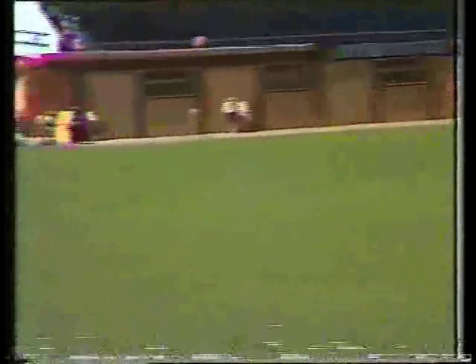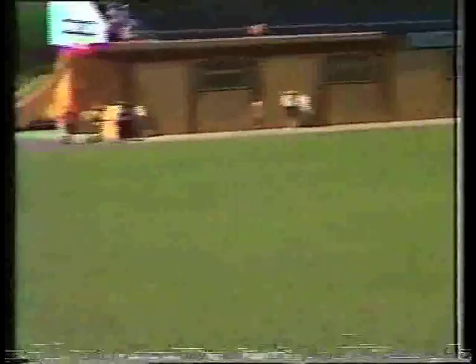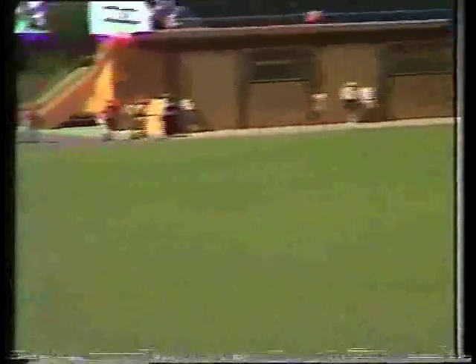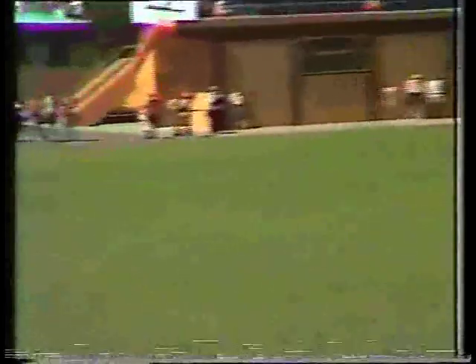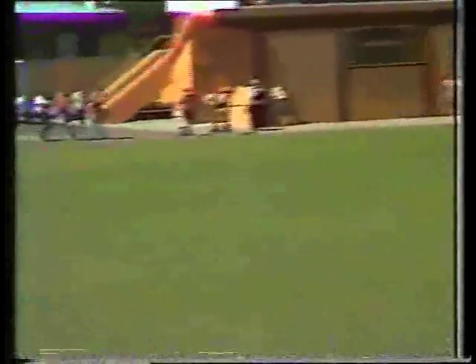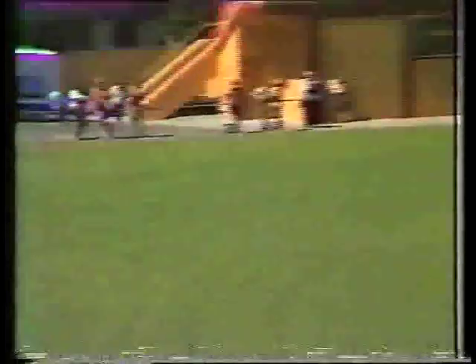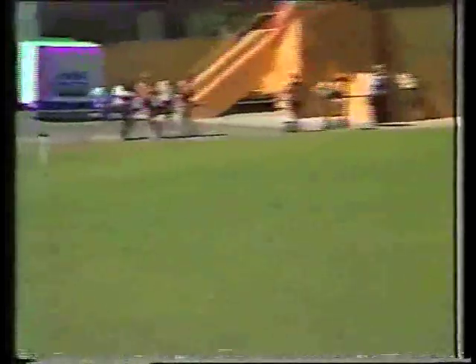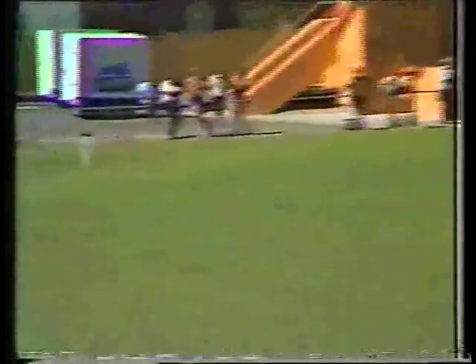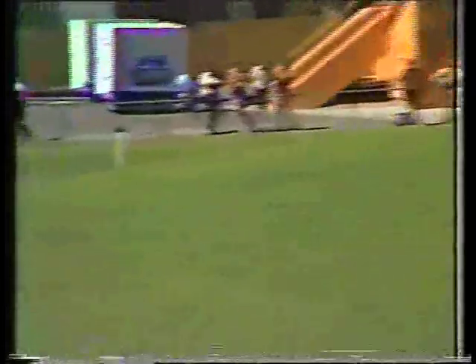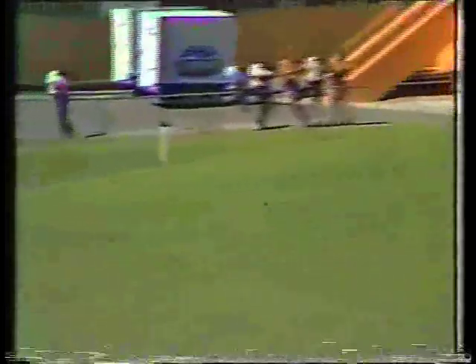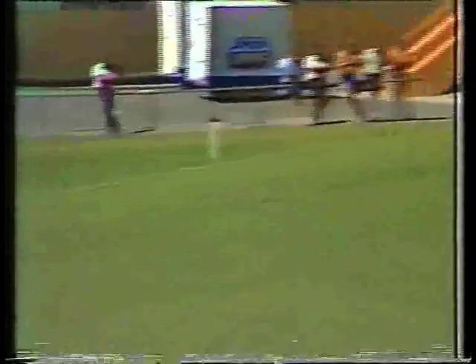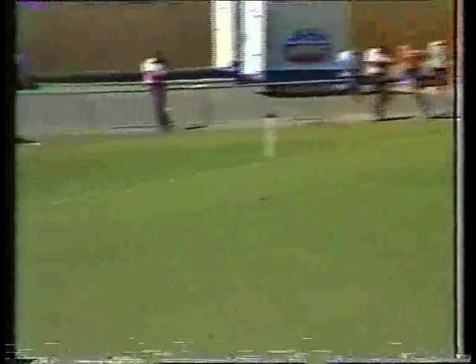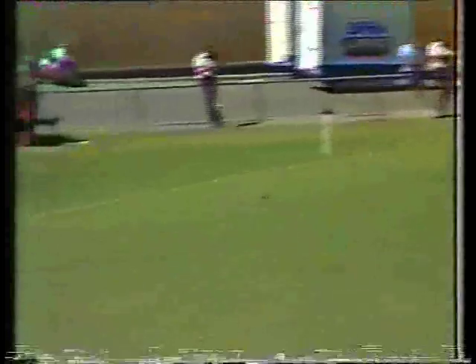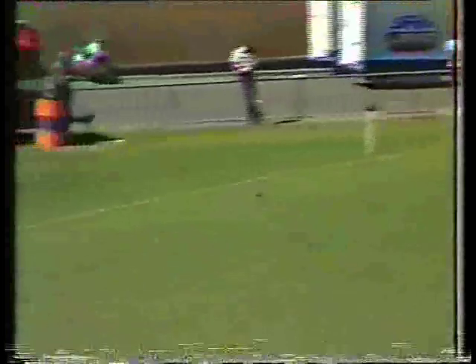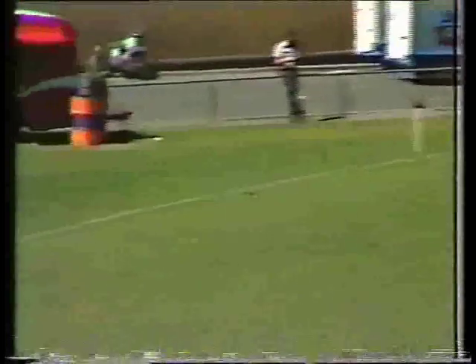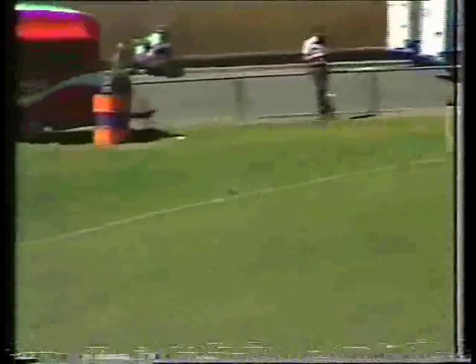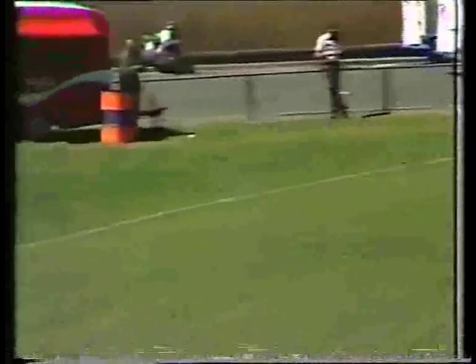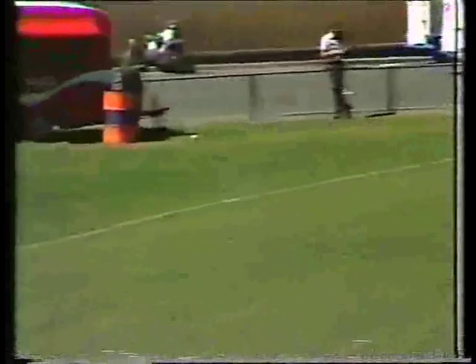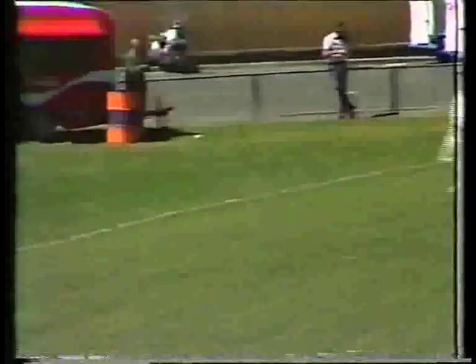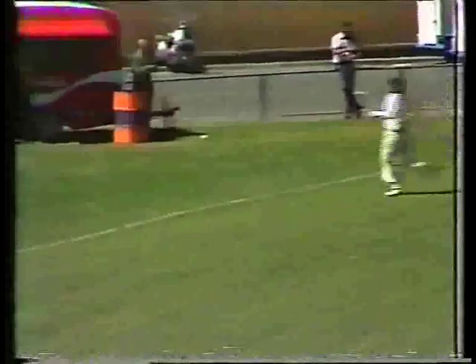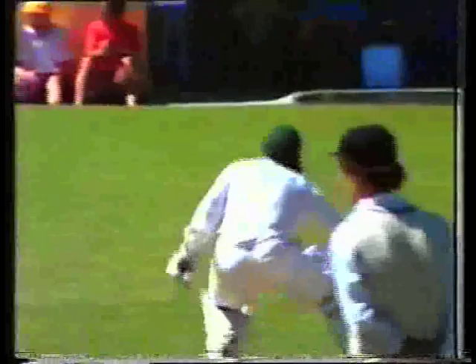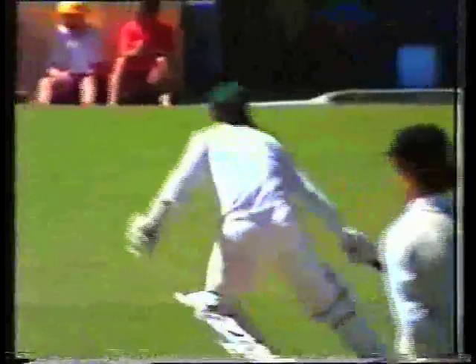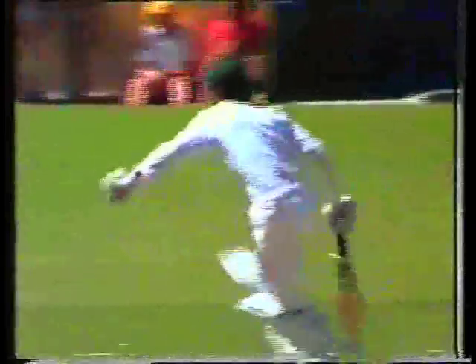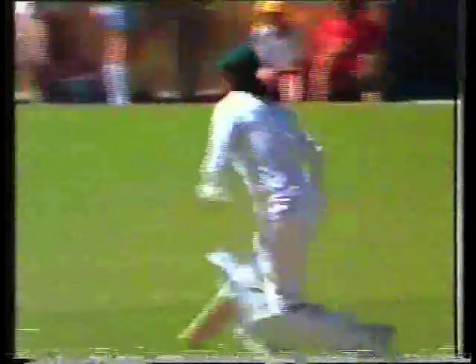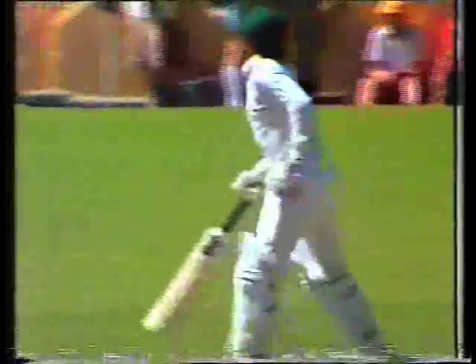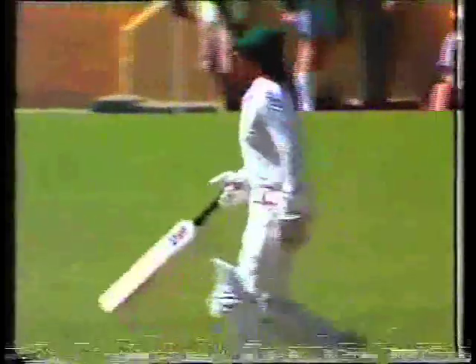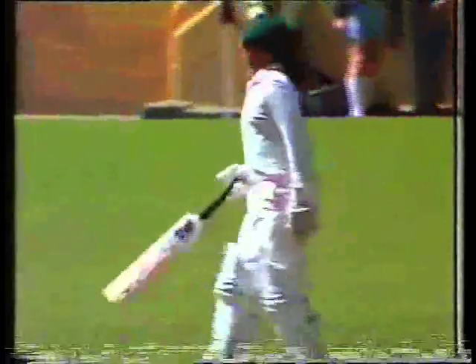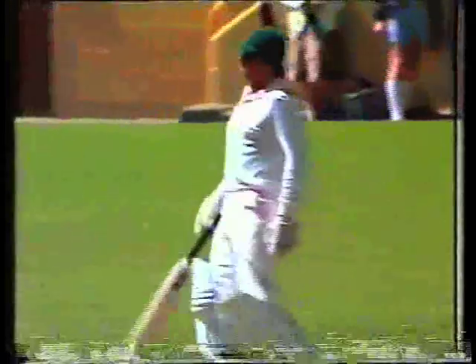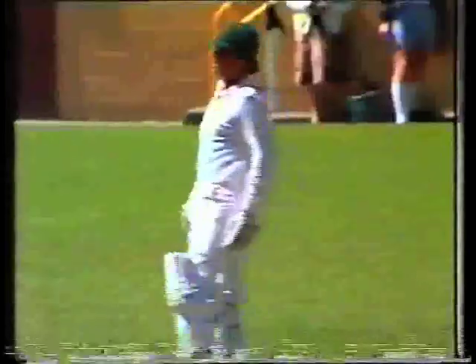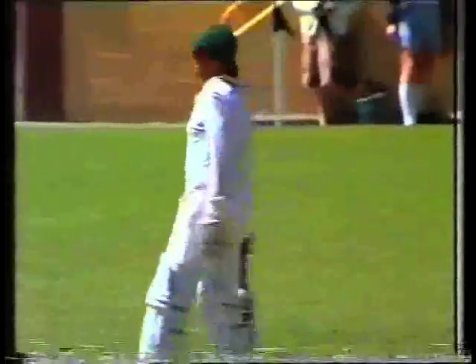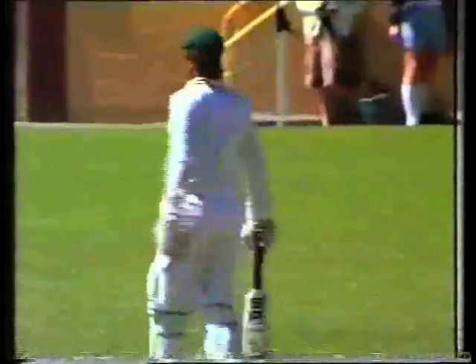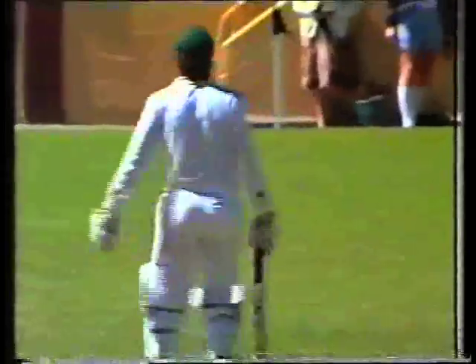That's a good shot from Majid Khan. He got in behind it there and he's hit it out through the covers for four. John Wright was not able to pull that one back in.